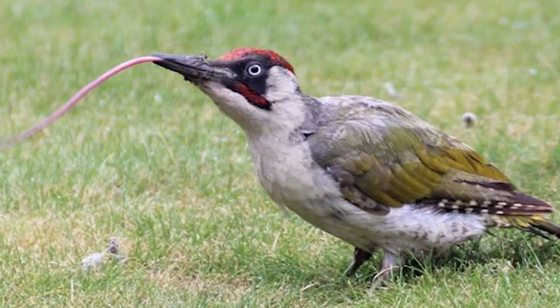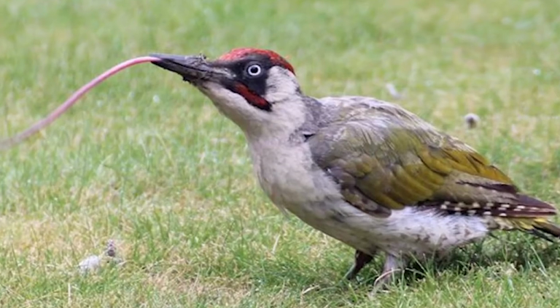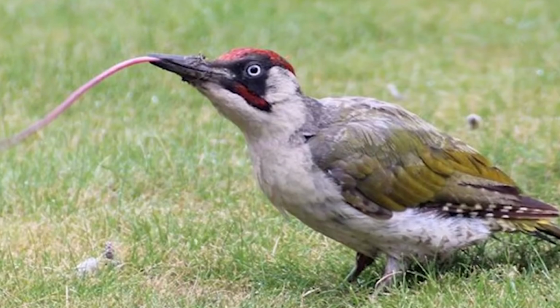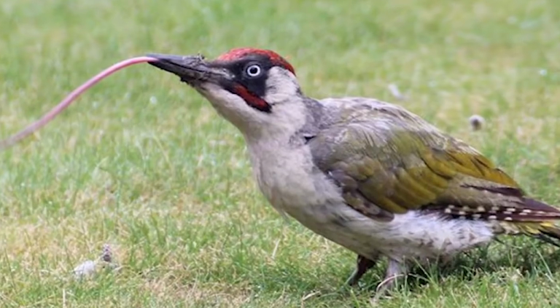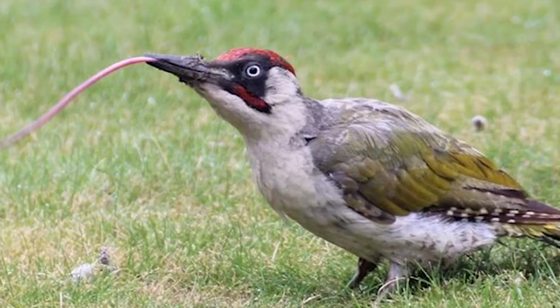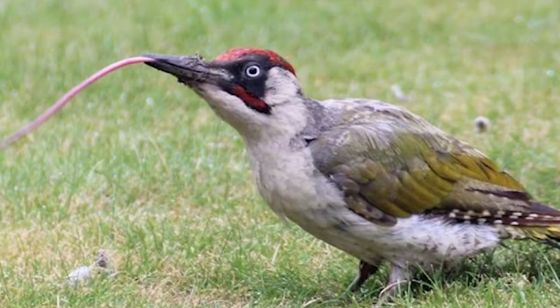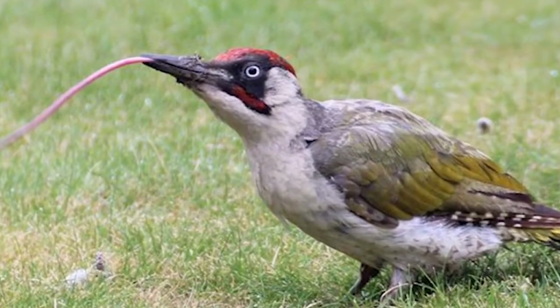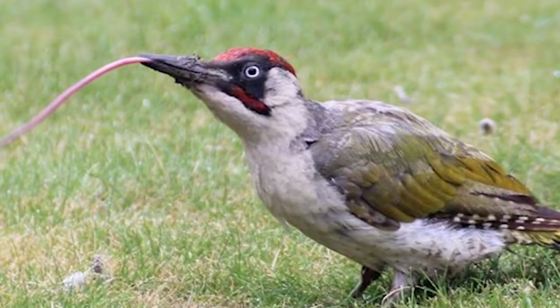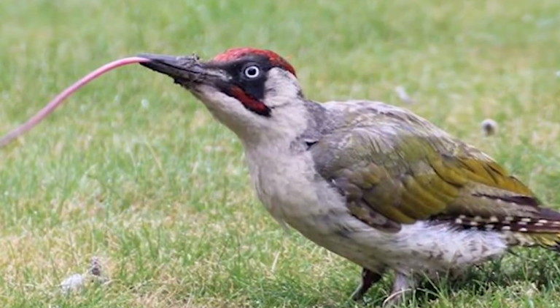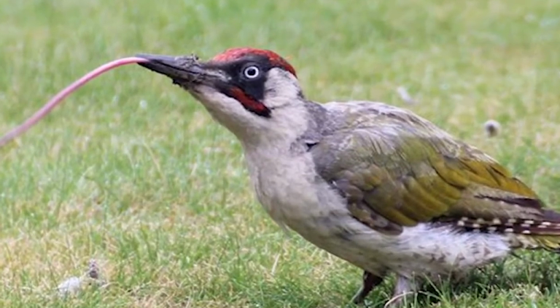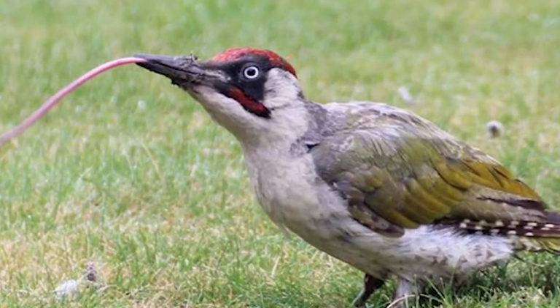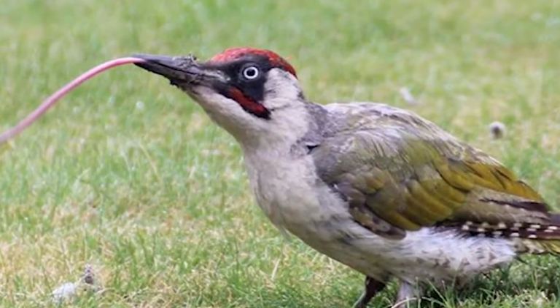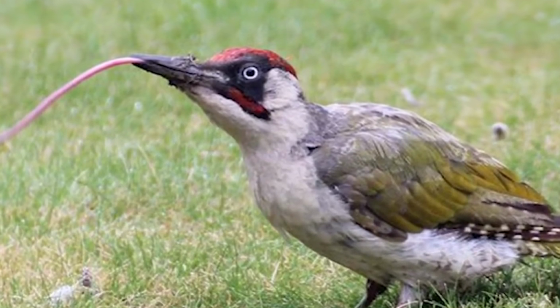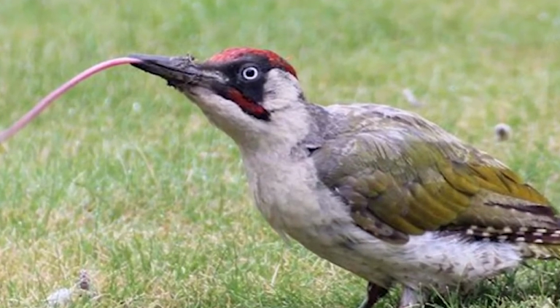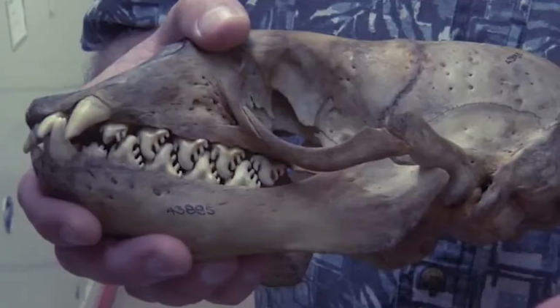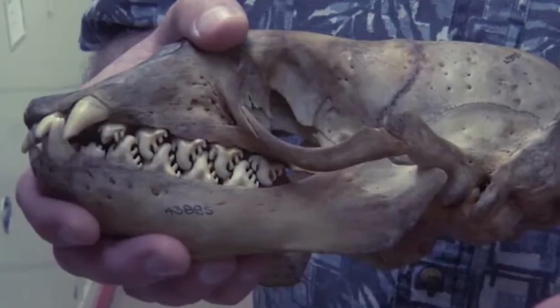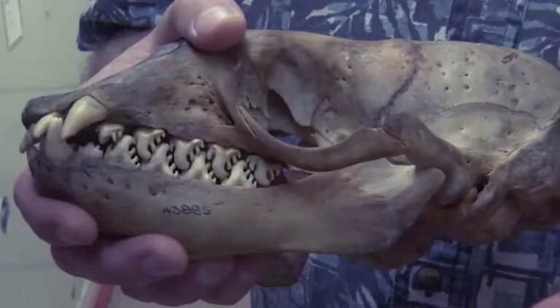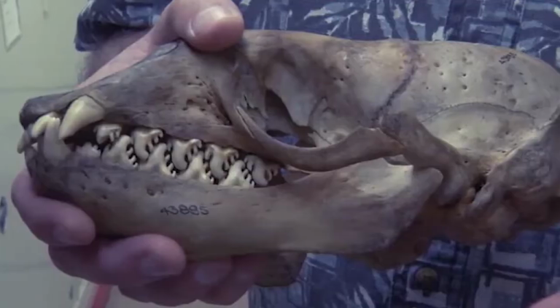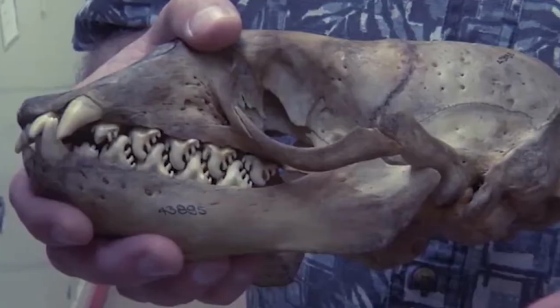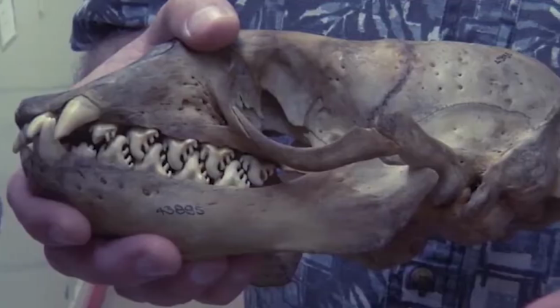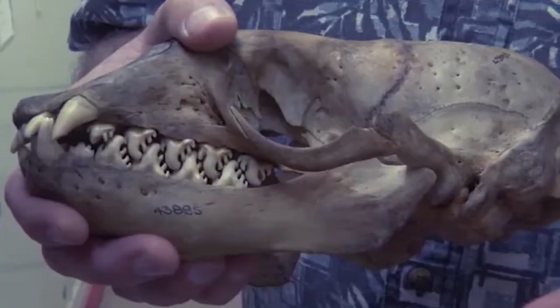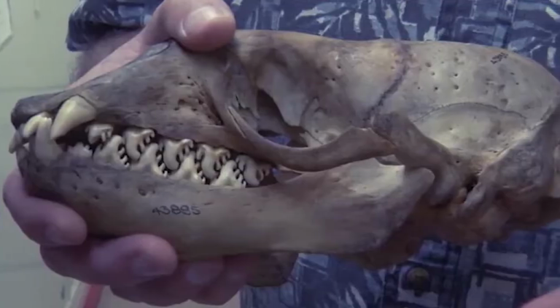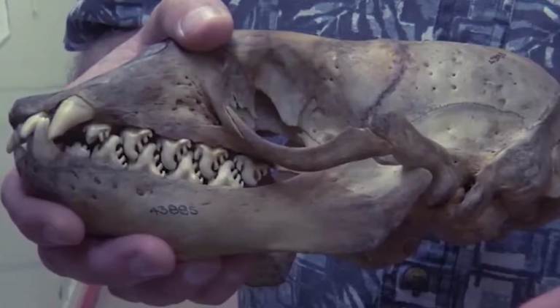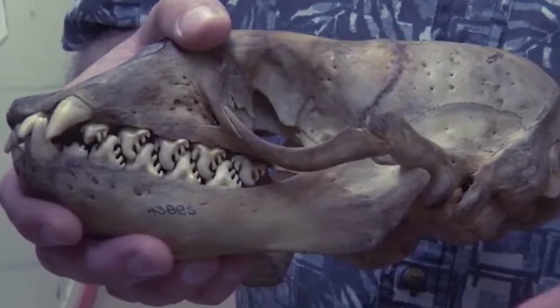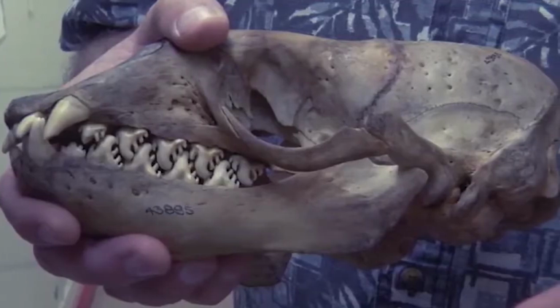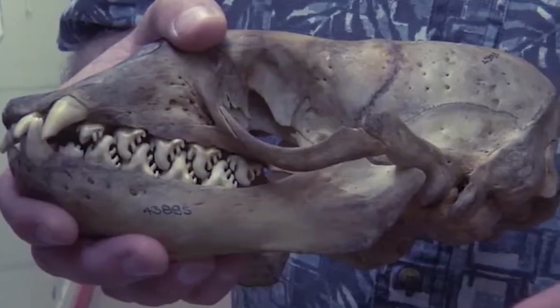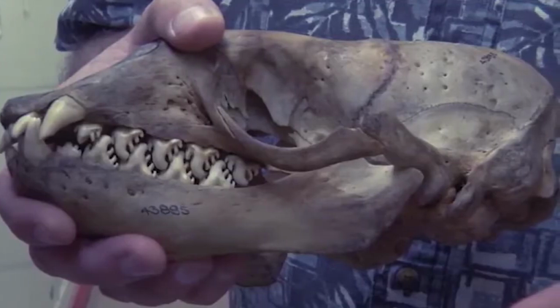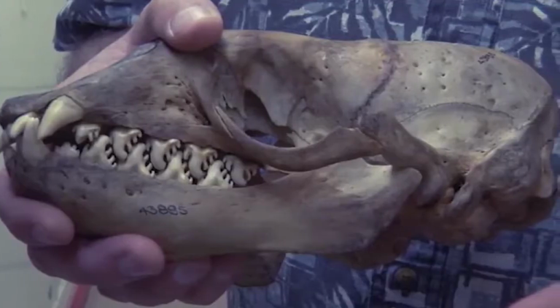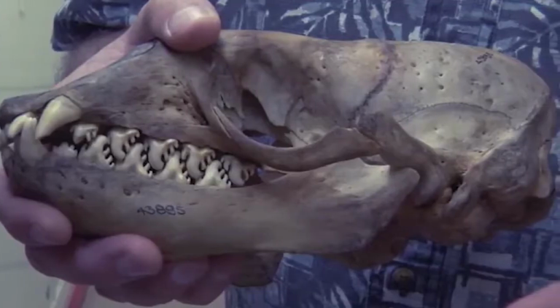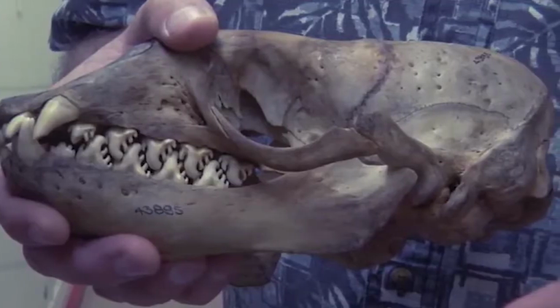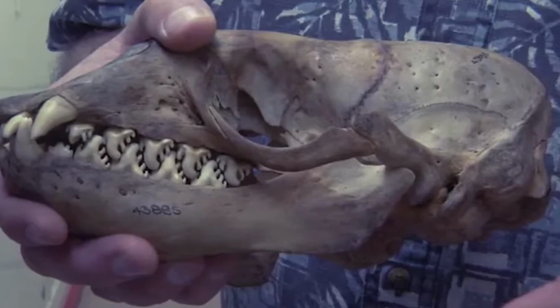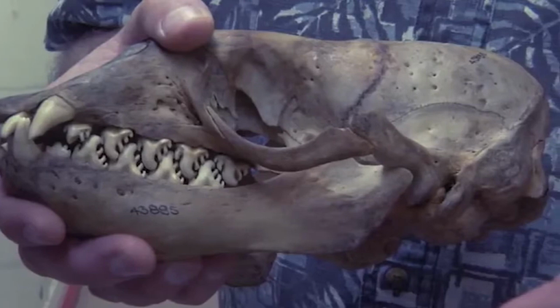Here are all the secret little things you did not know these animals had!